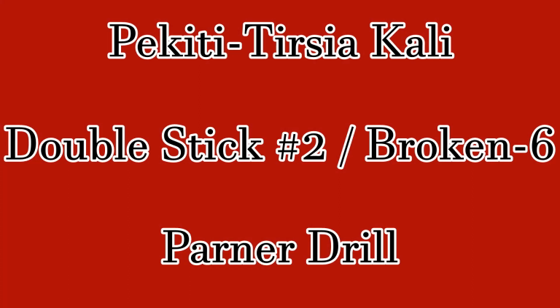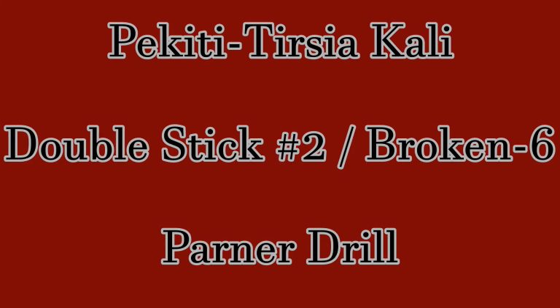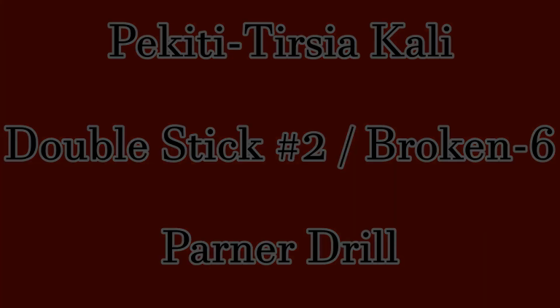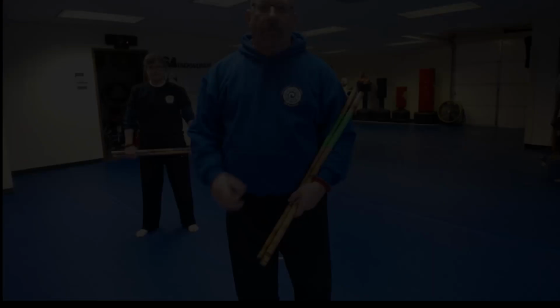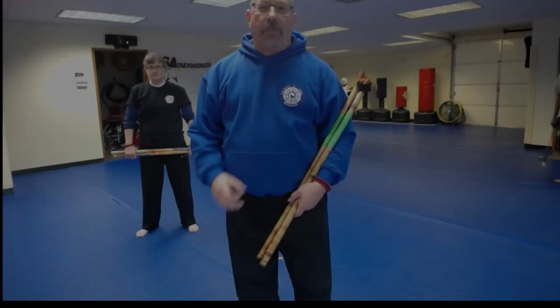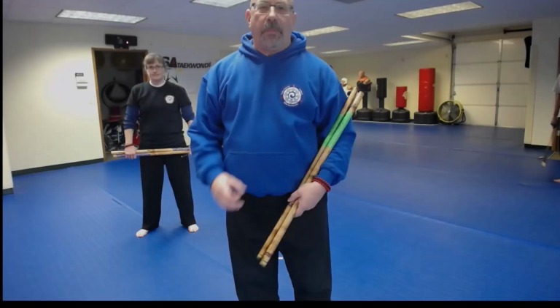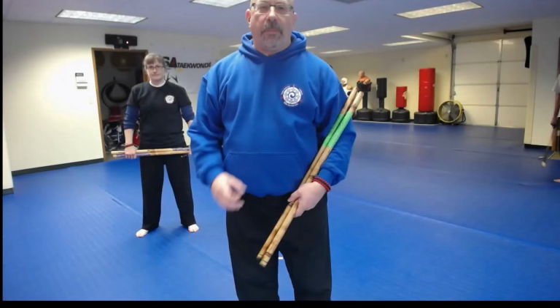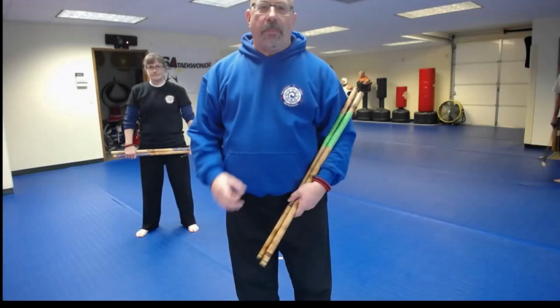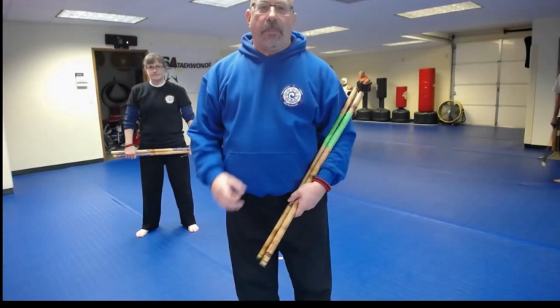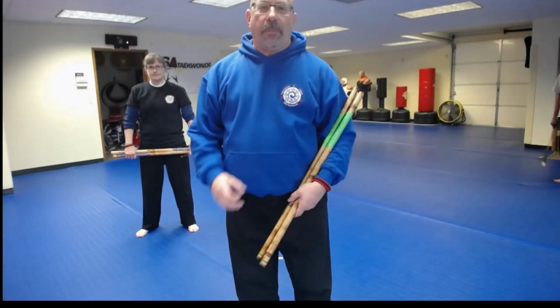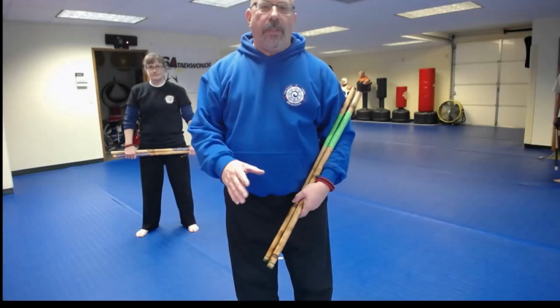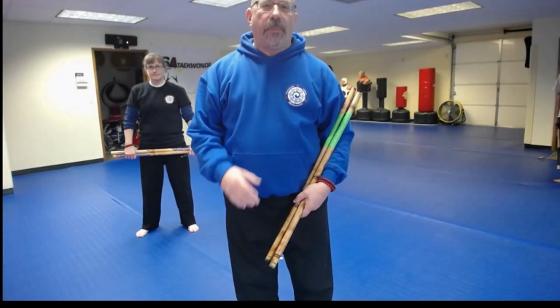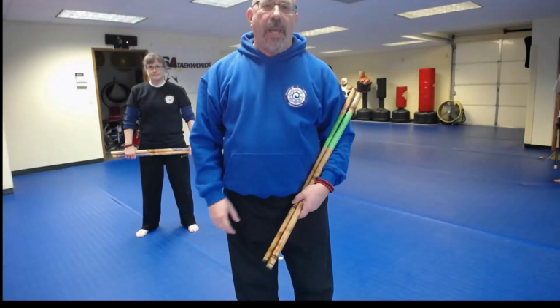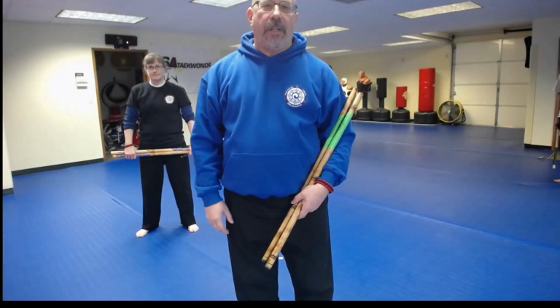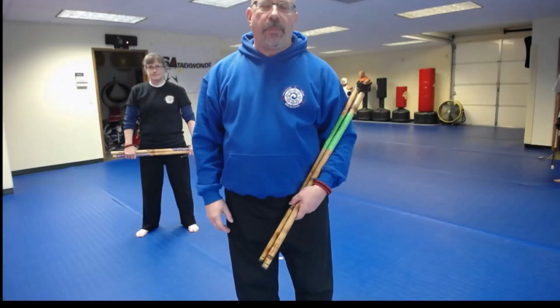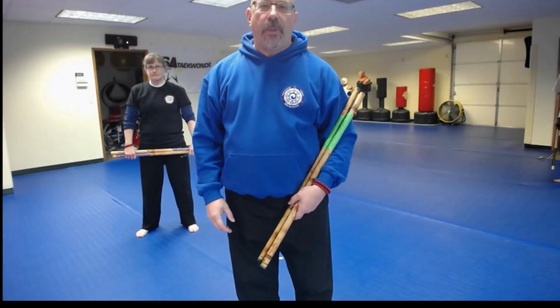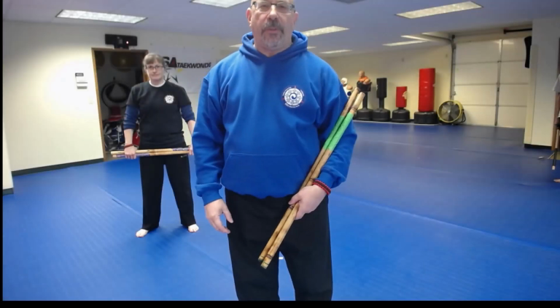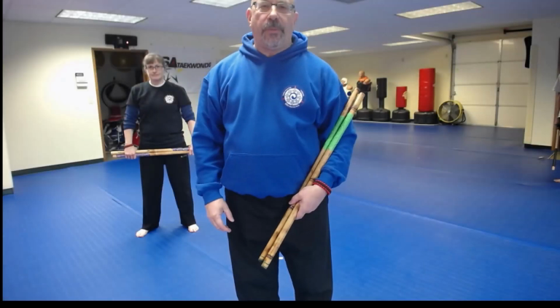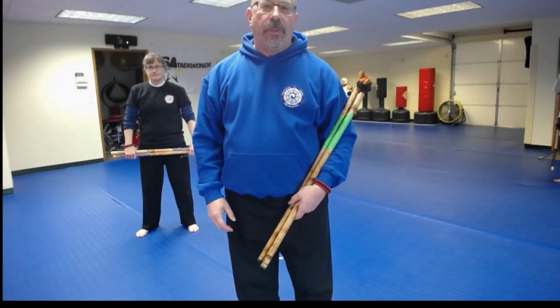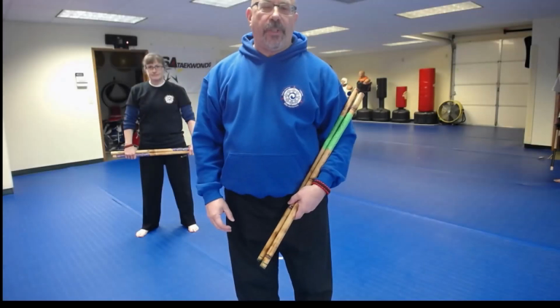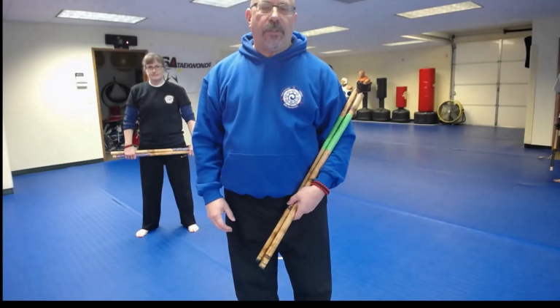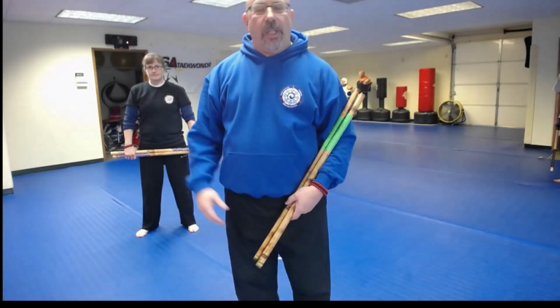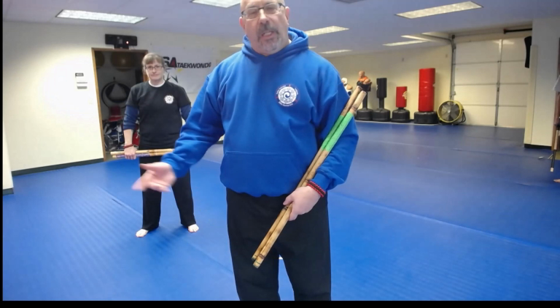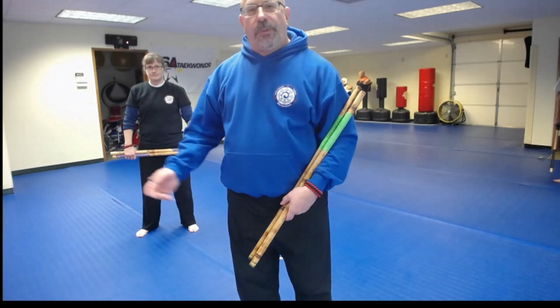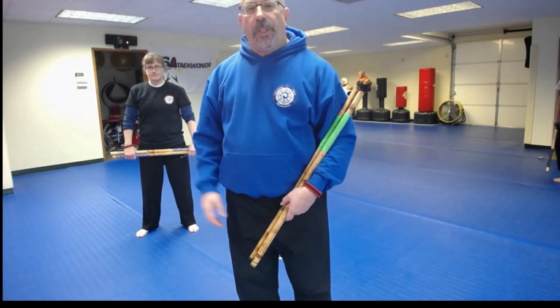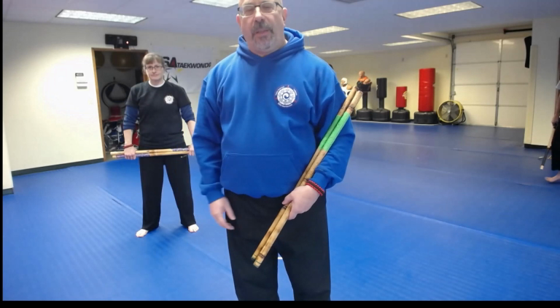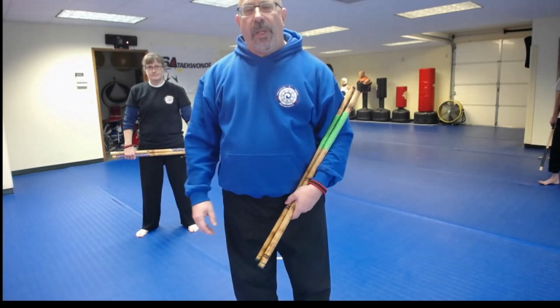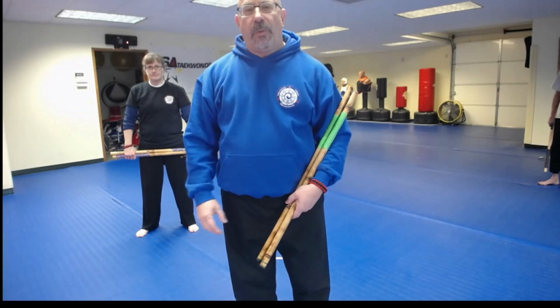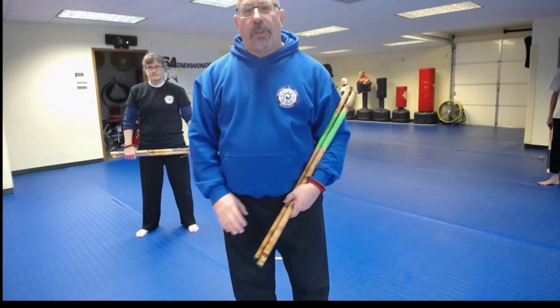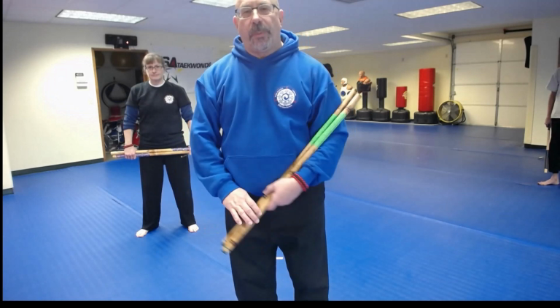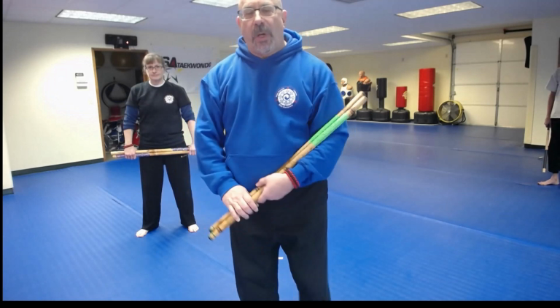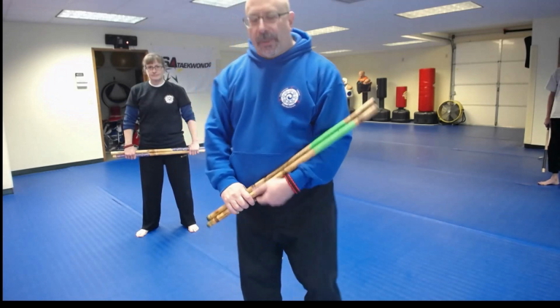Okay everybody, we've talked about the basic pattern for broken fluid six. I'll show you the way that works with a partner.